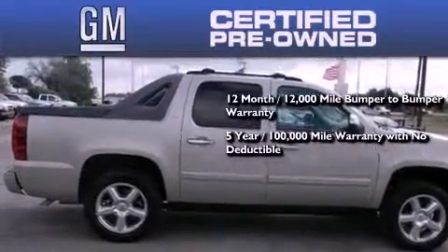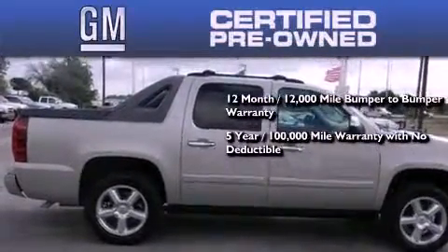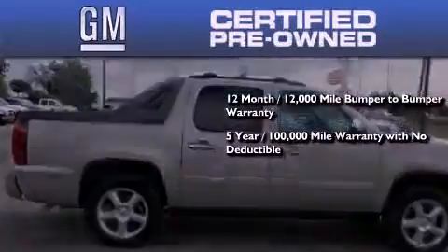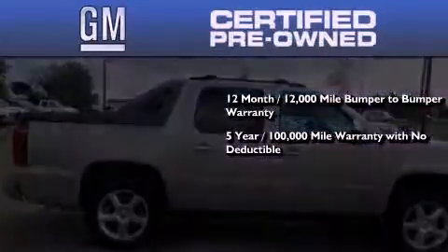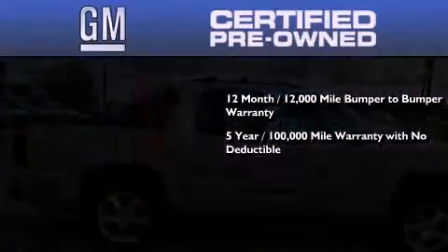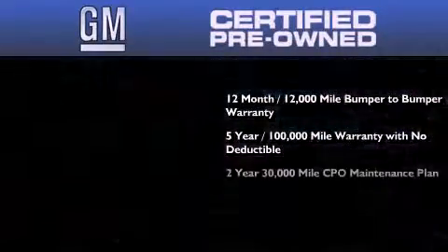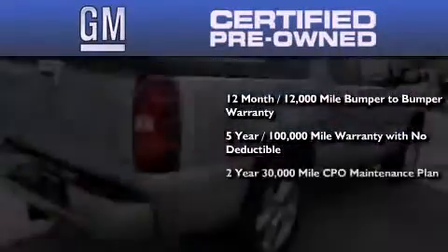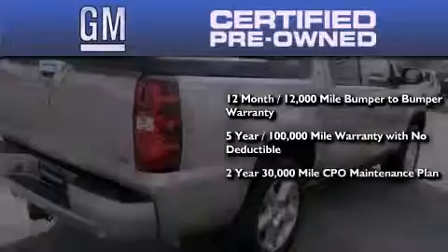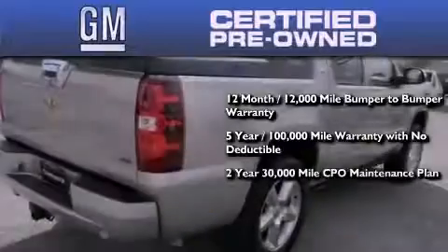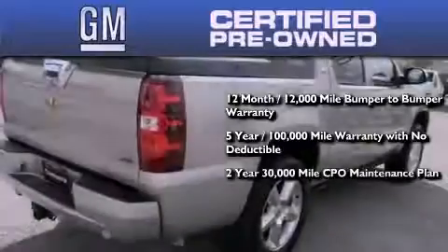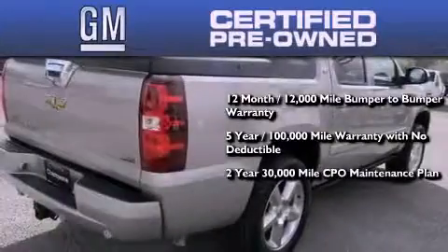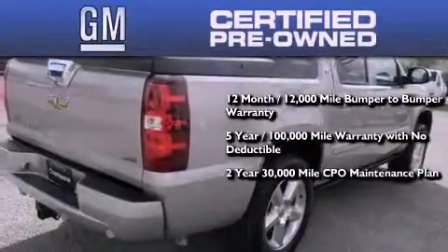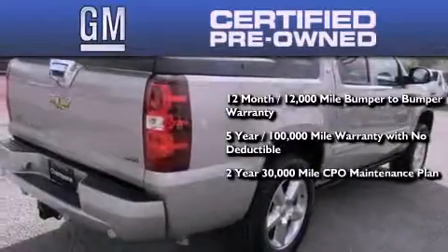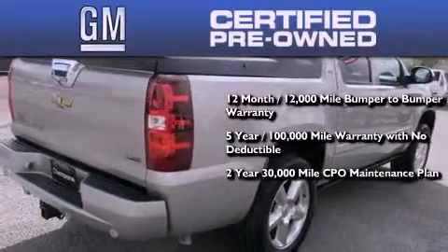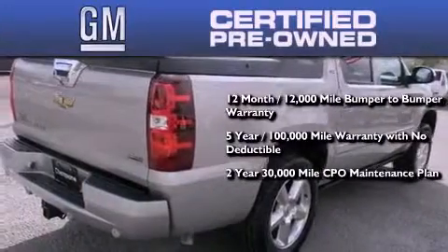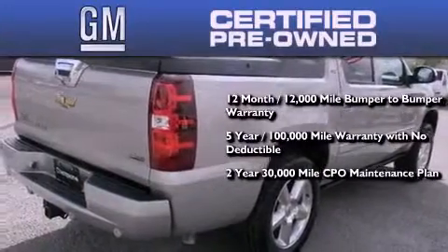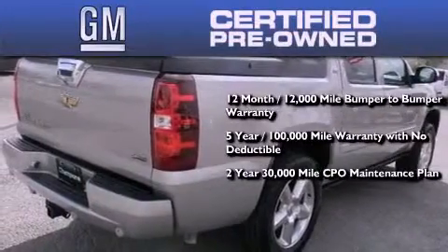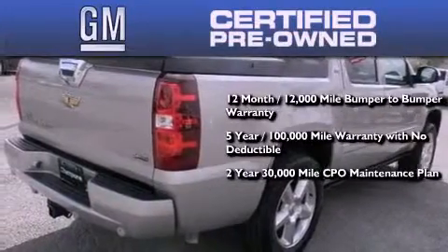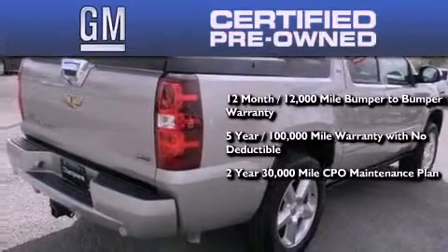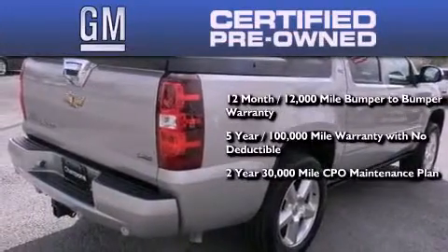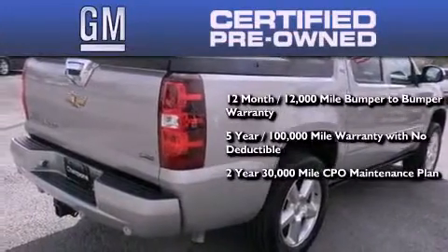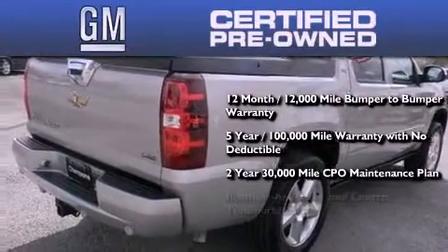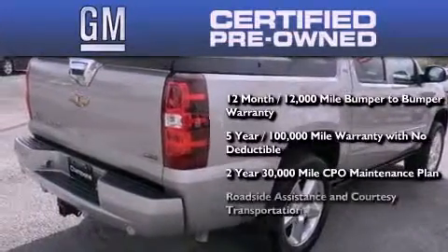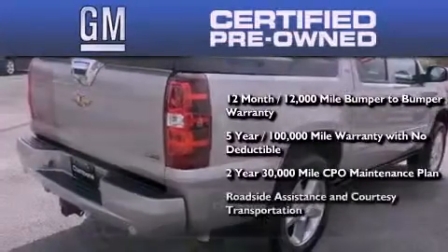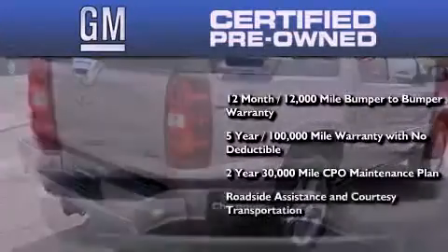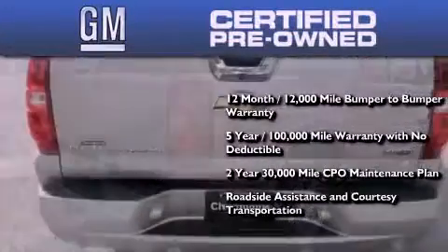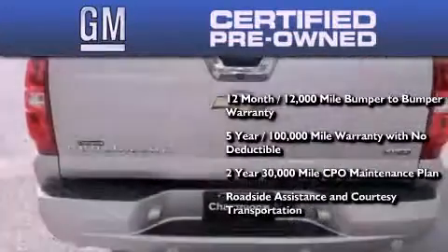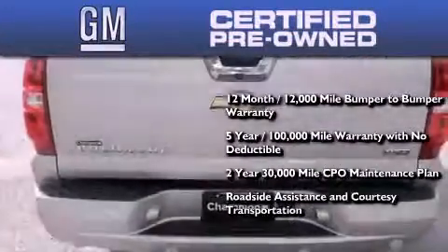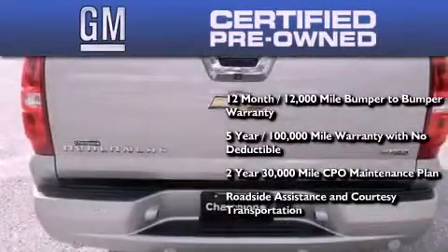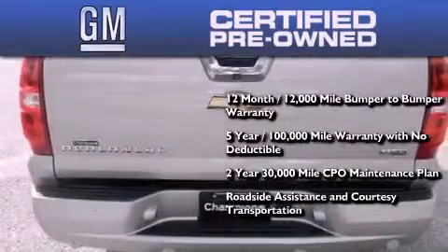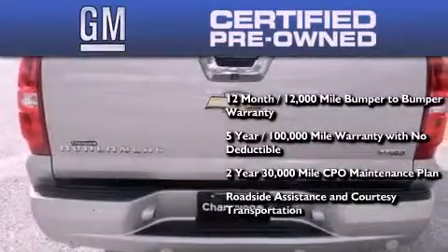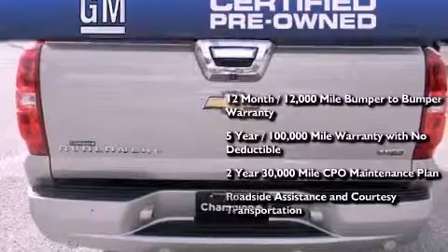You also receive a two-year 30,000 mile standard CPO maintenance plan, plus roadside assistance and courtesy transportation.